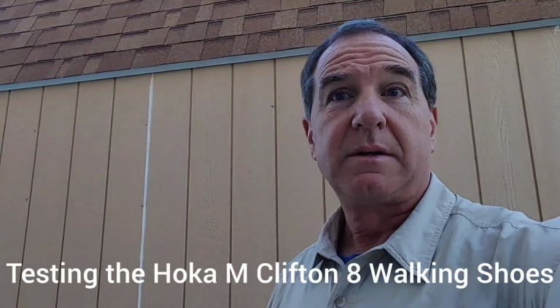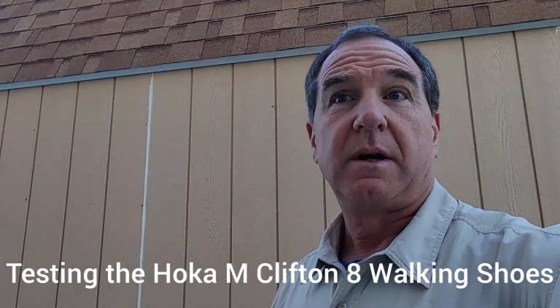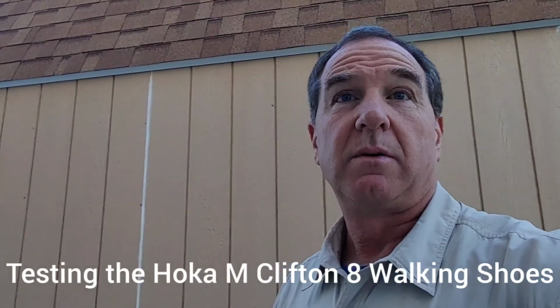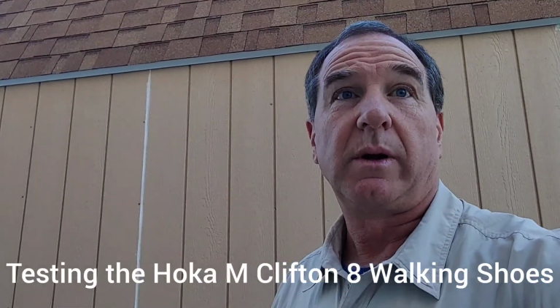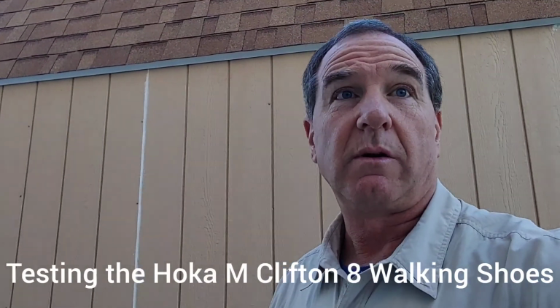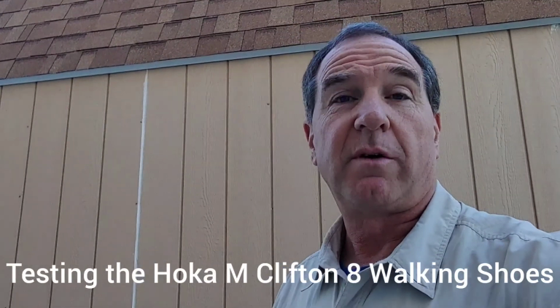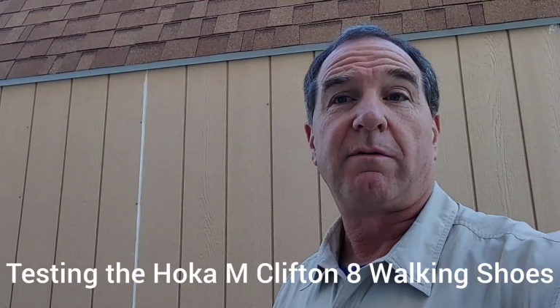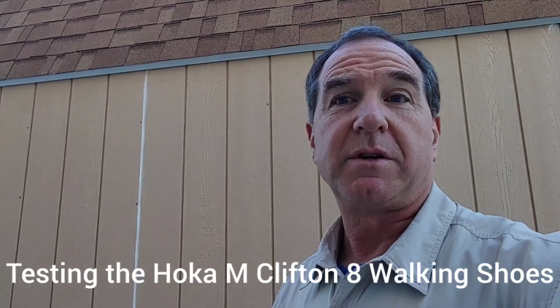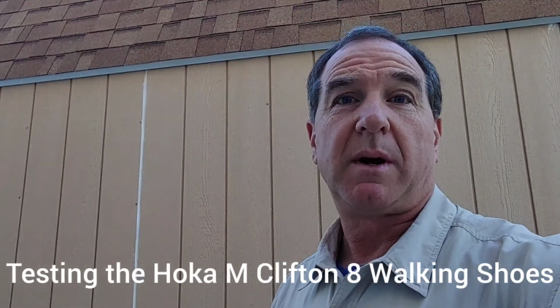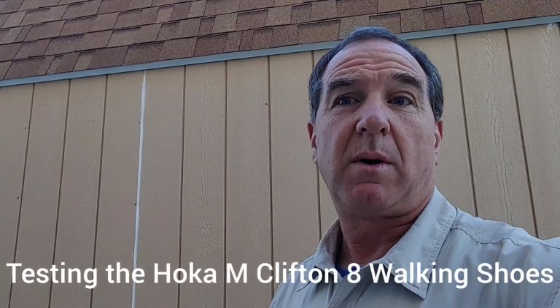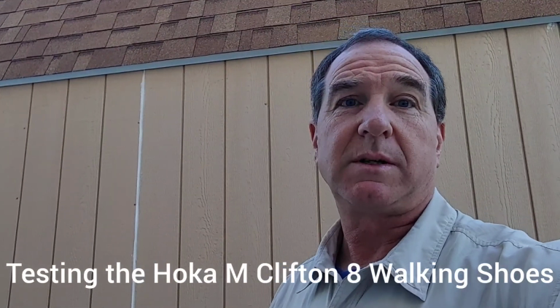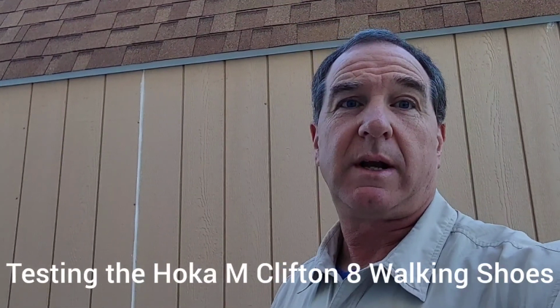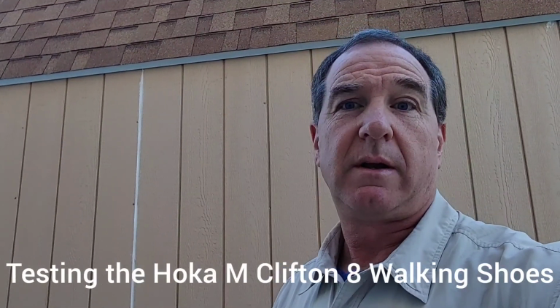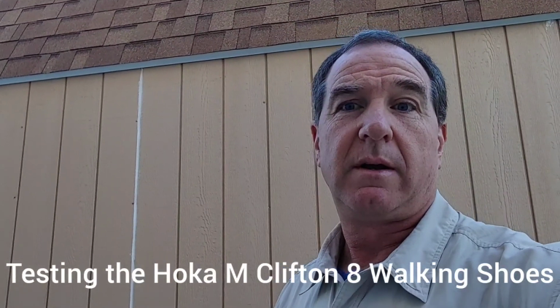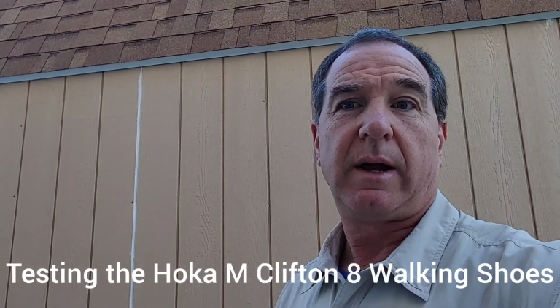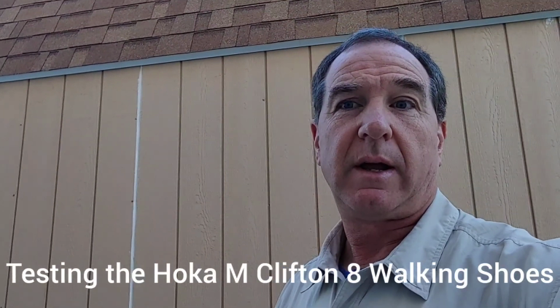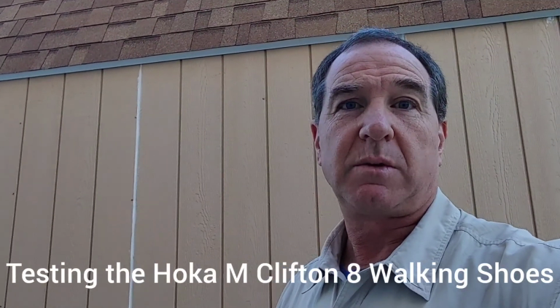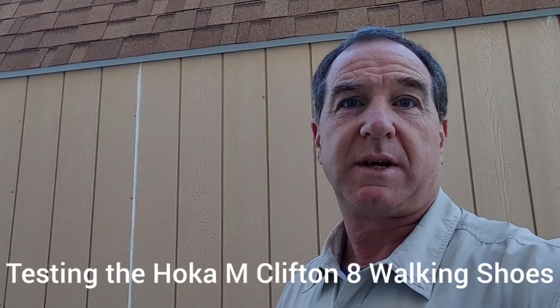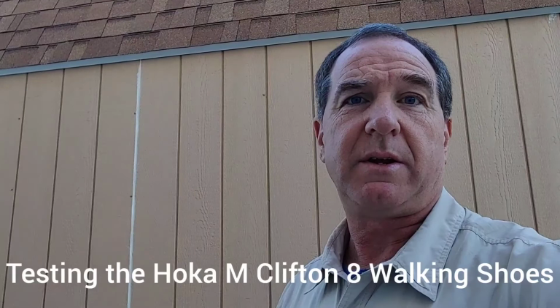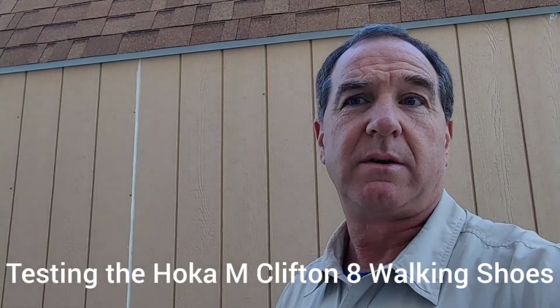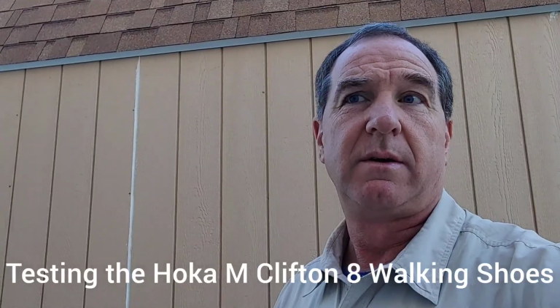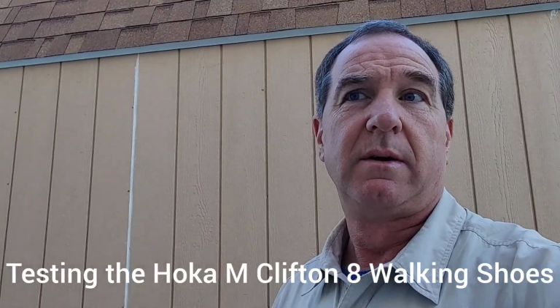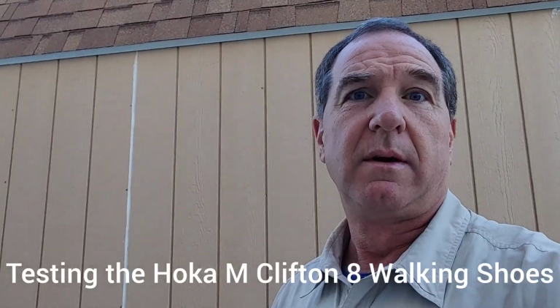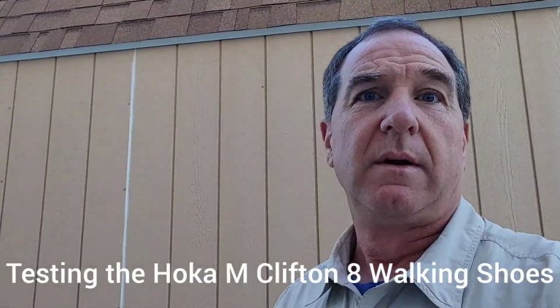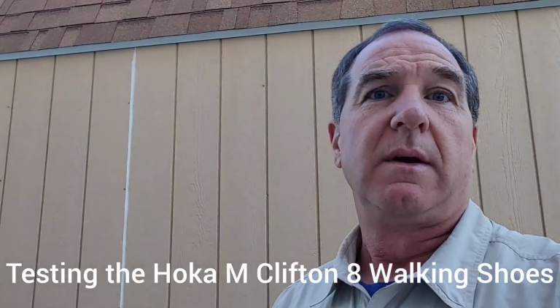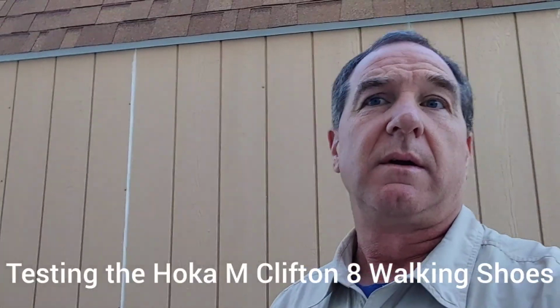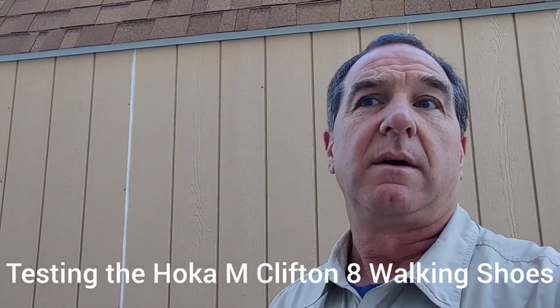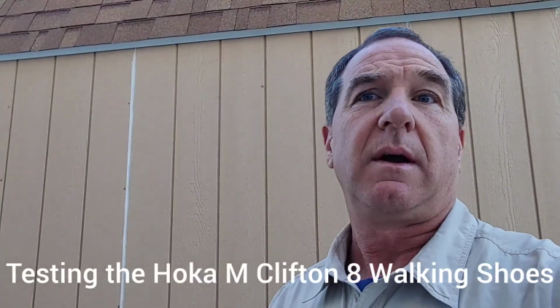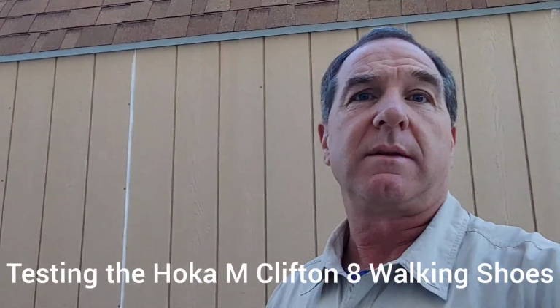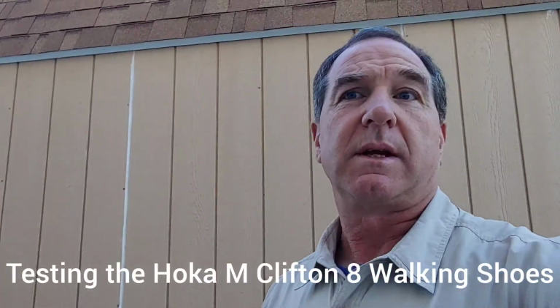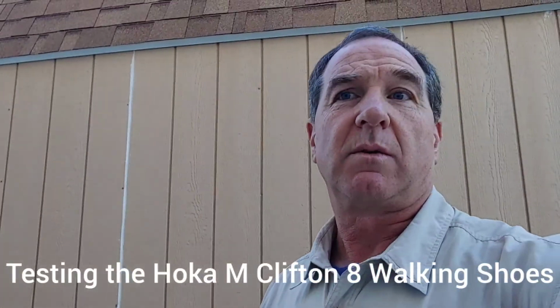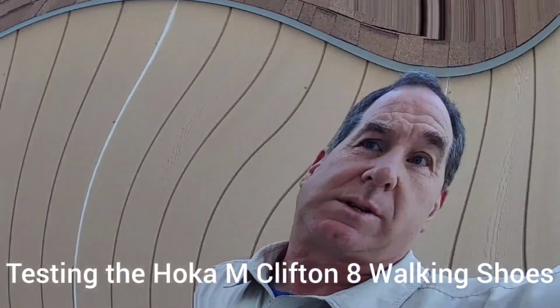So we're going to go for our 14-mile walk today and we'll see how they do. Thanks for watching.